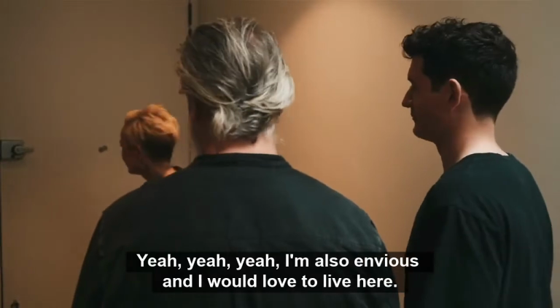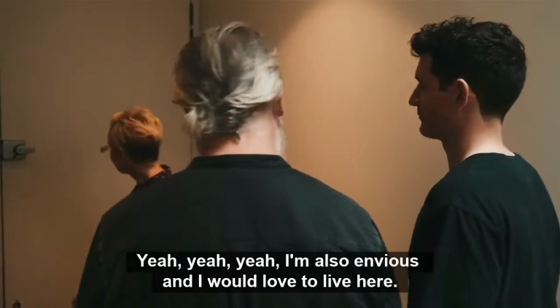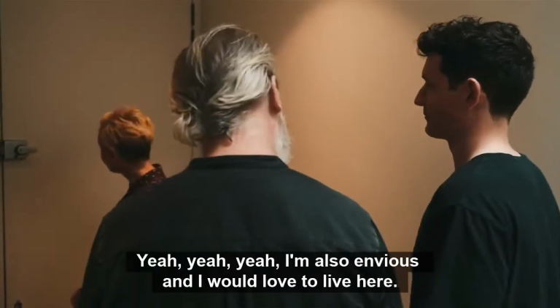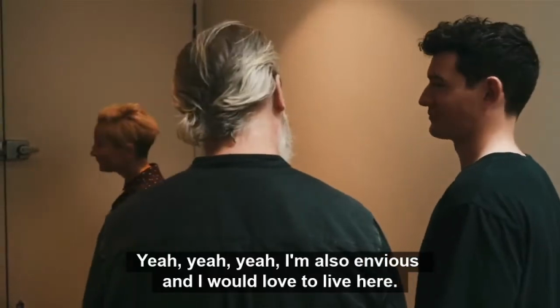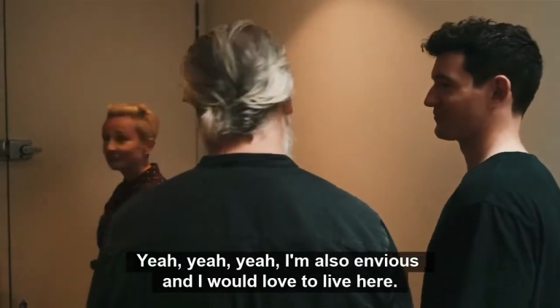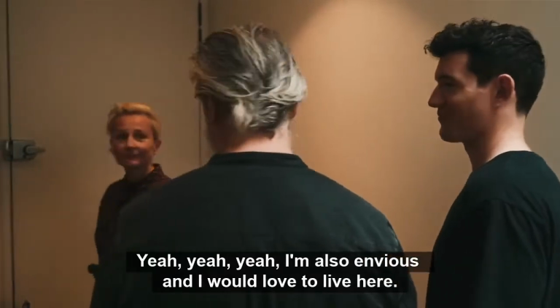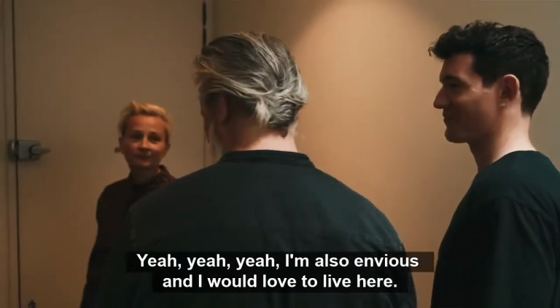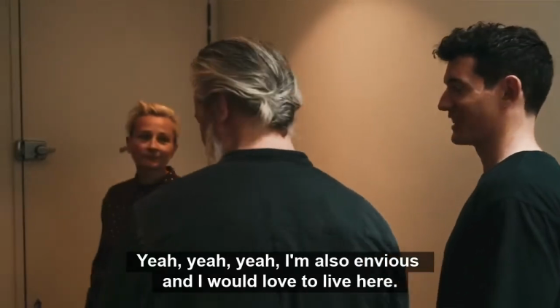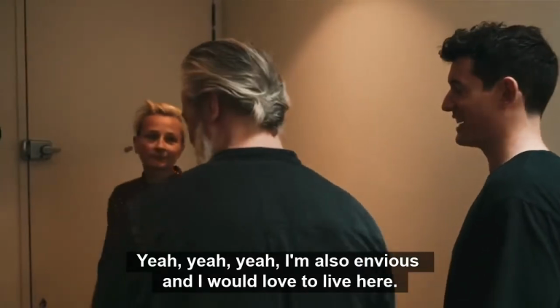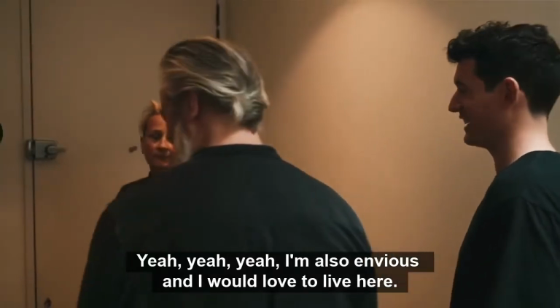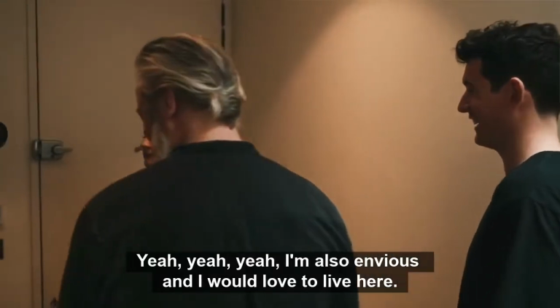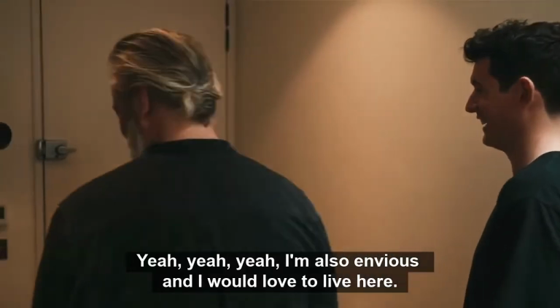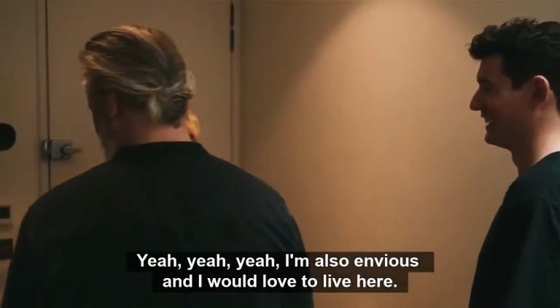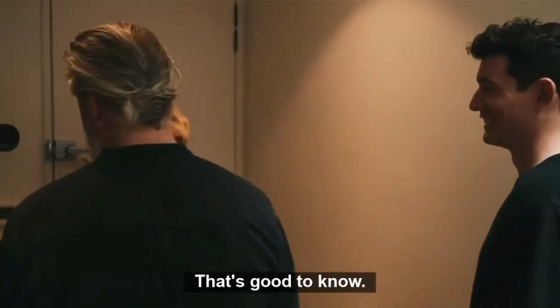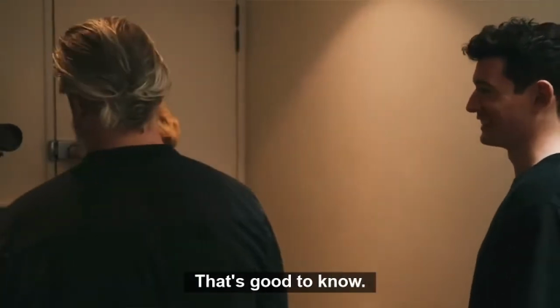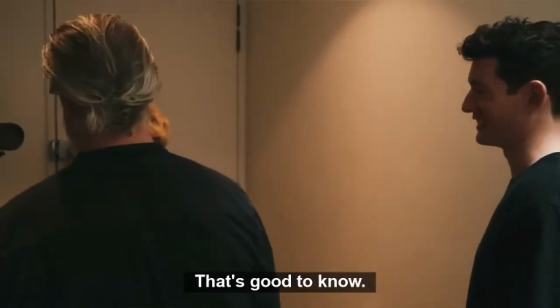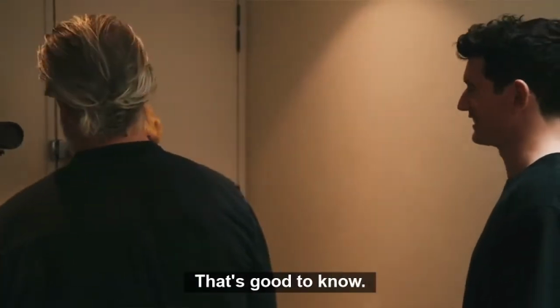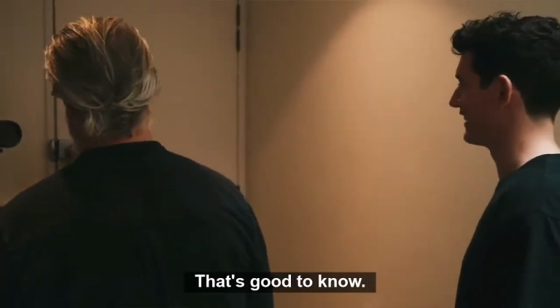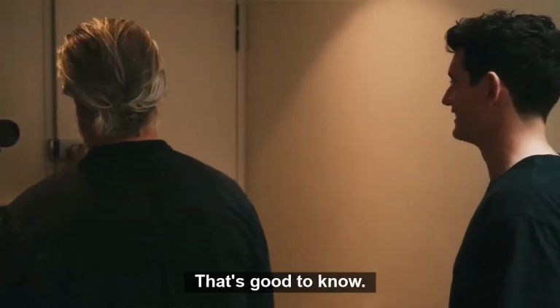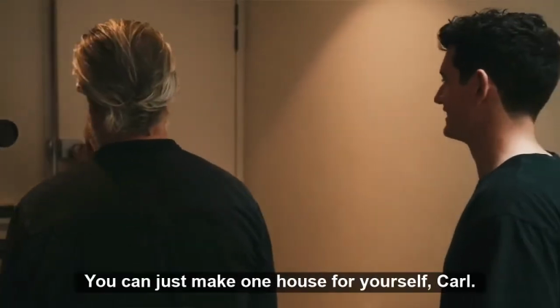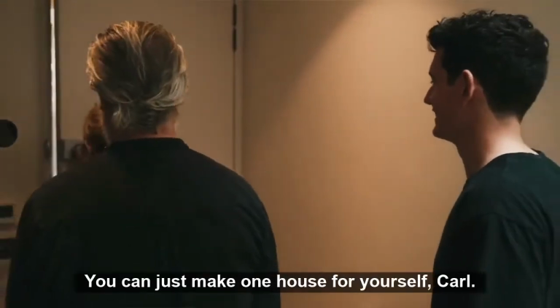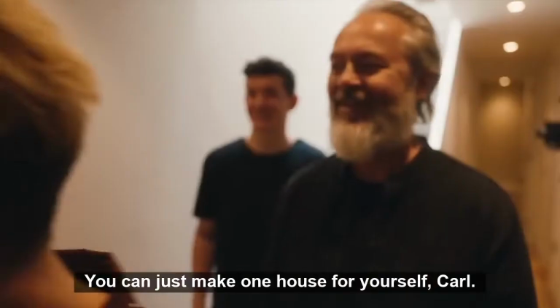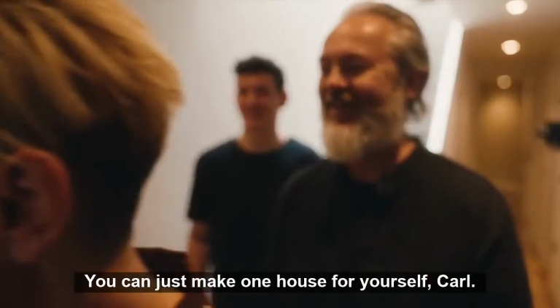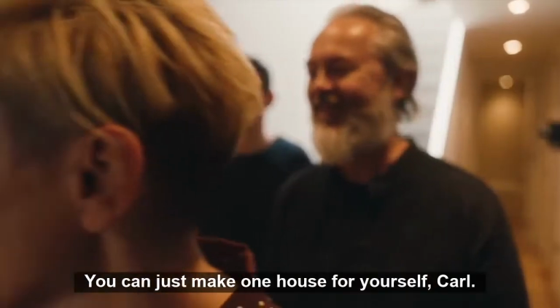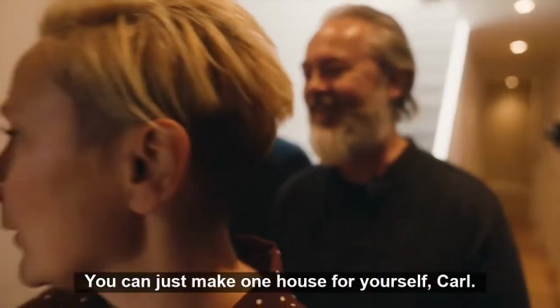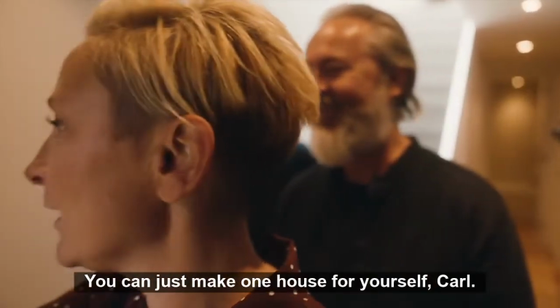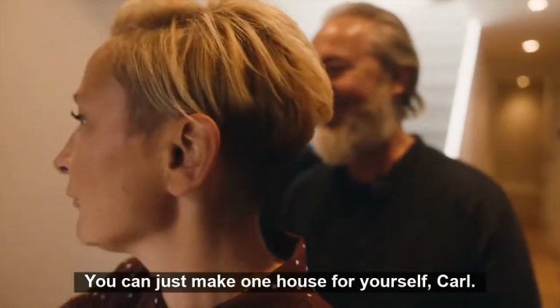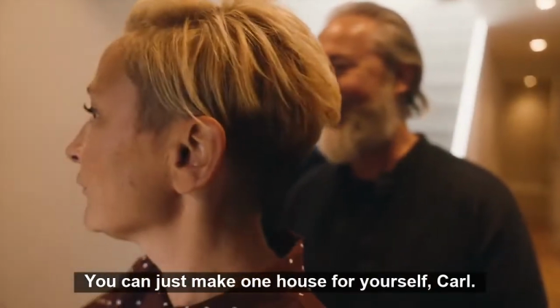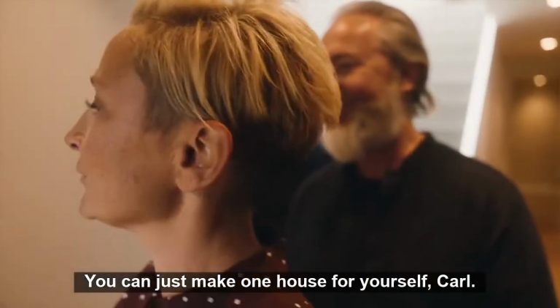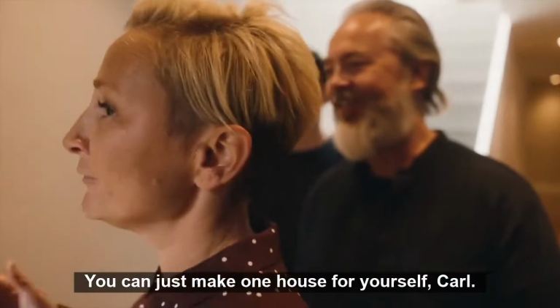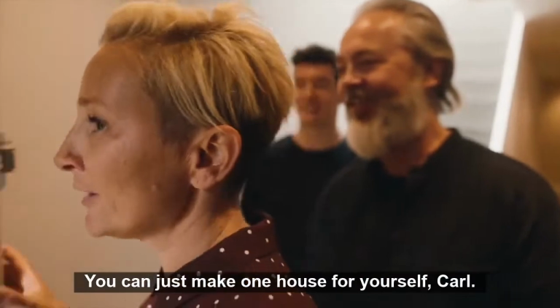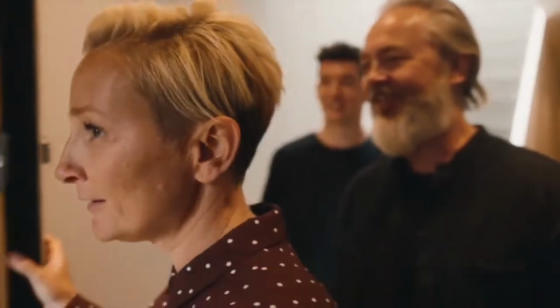I'm also envious and I would love to live here. That's good to know. But you can just make one for yourself, Carl.